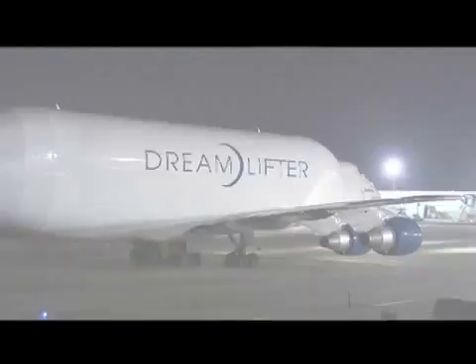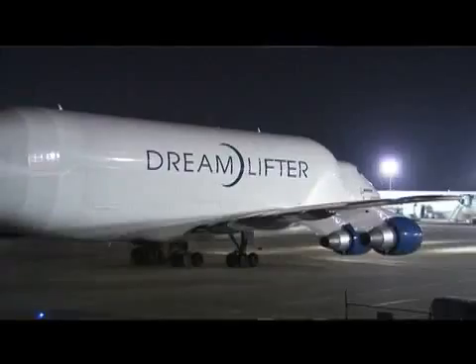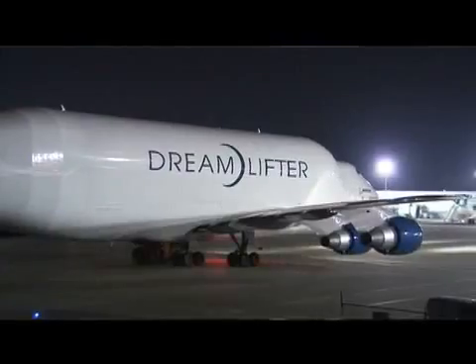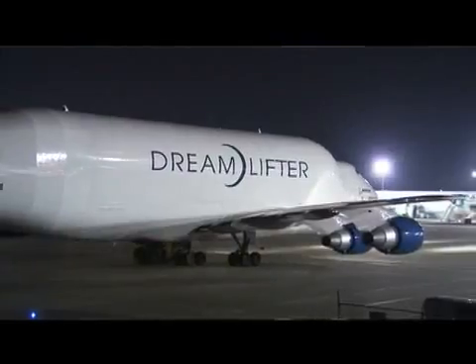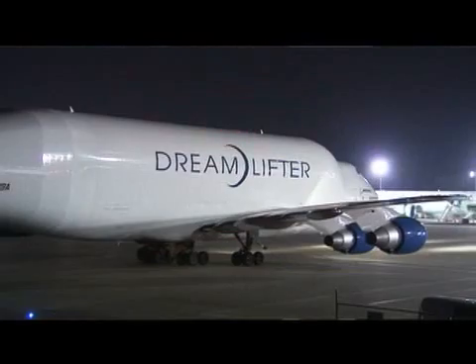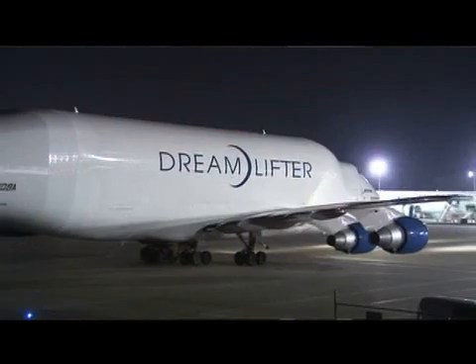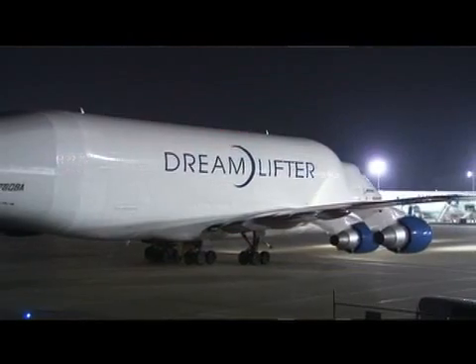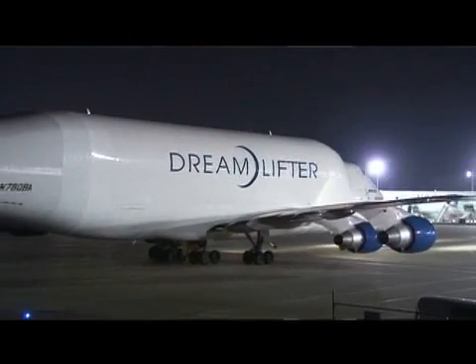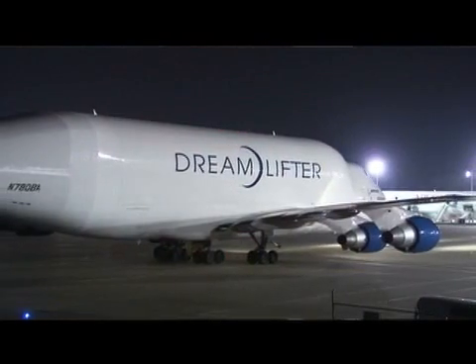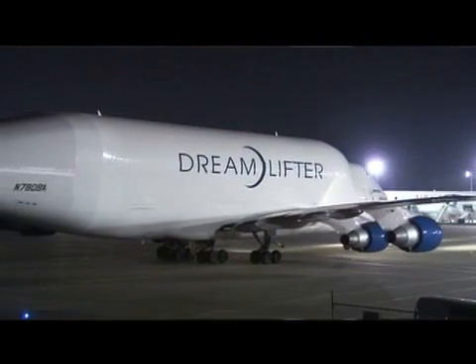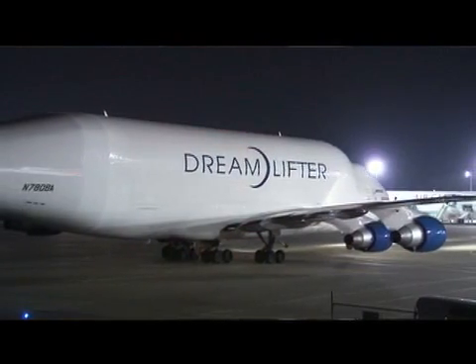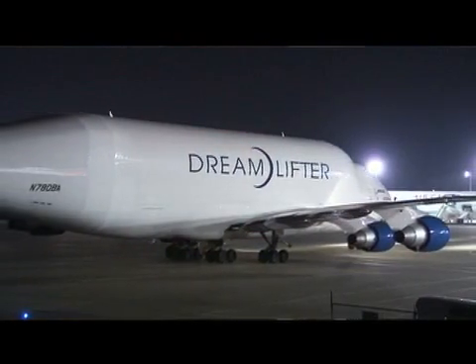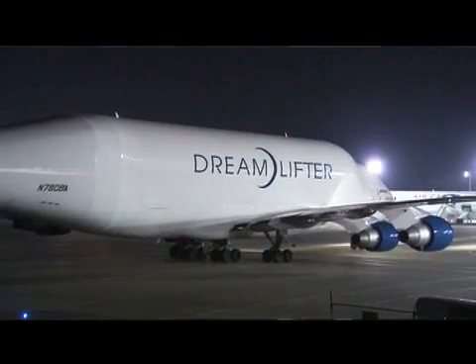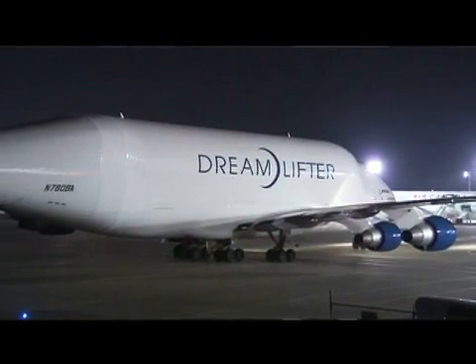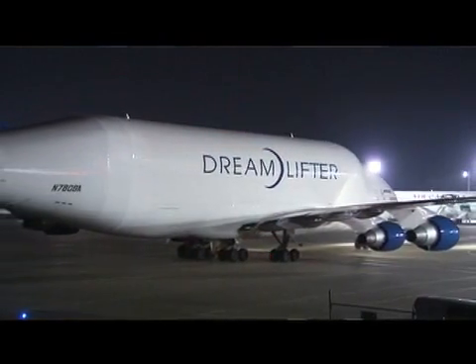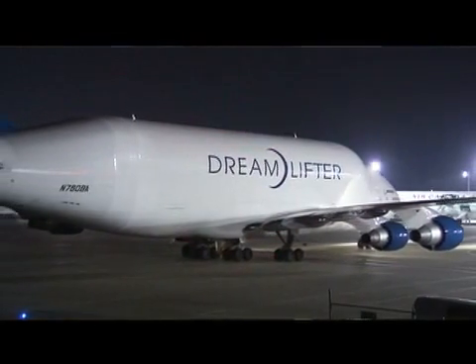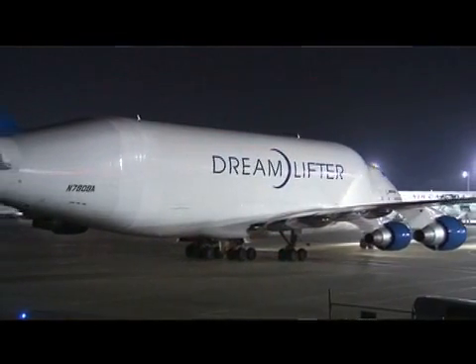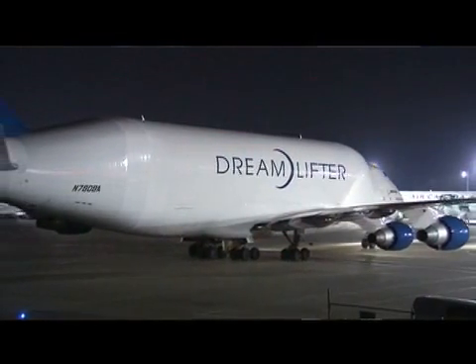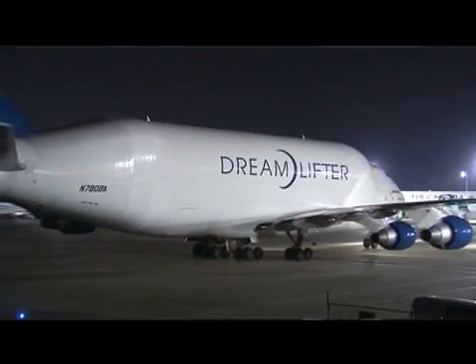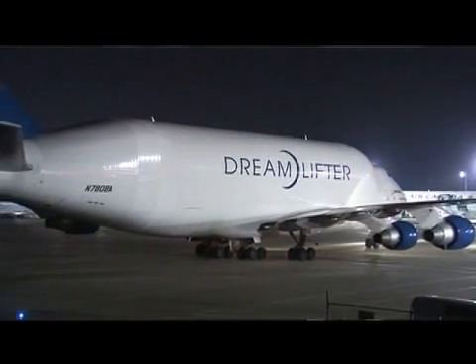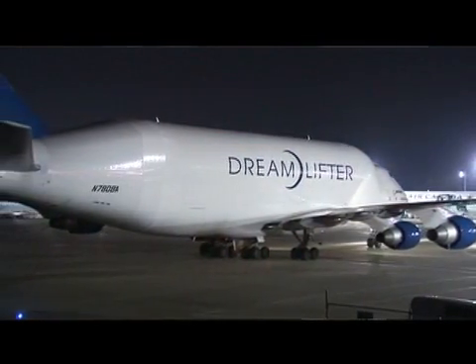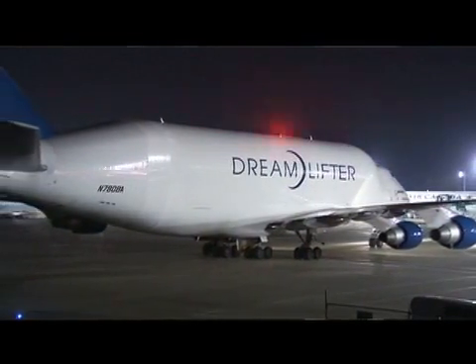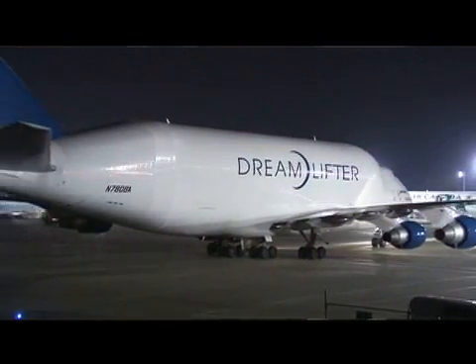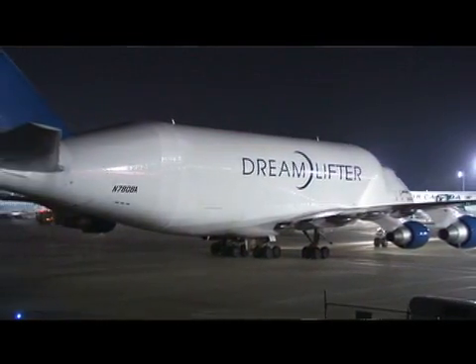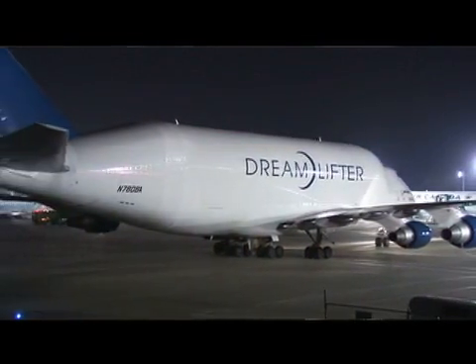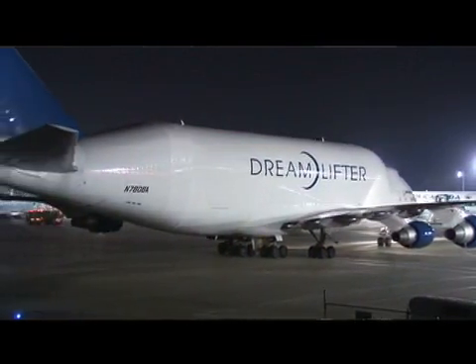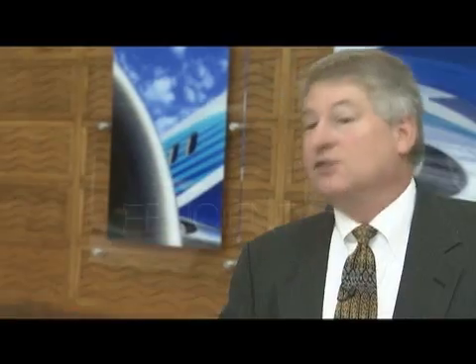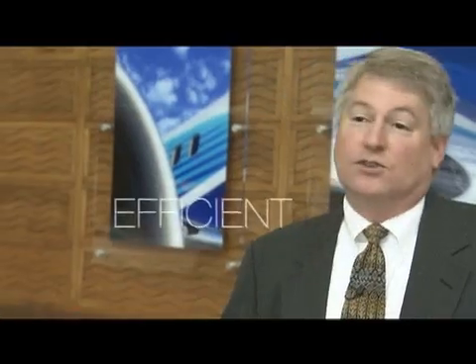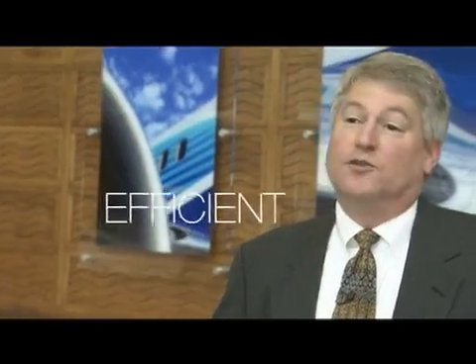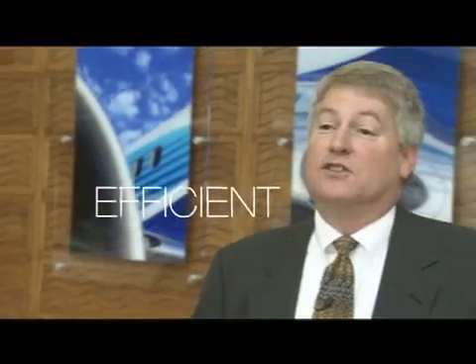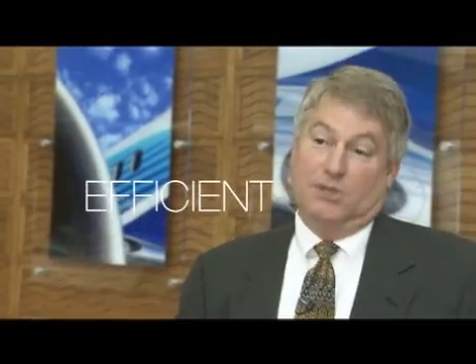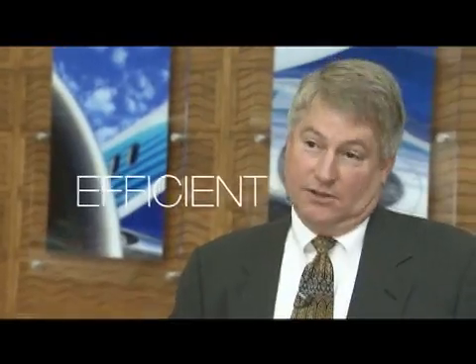And that's what the 787 is all about, right? The airplane's efficient, it's fuel efficient, efficient for the environment, and it's also efficient to build.